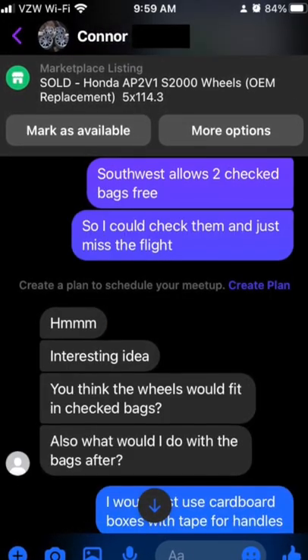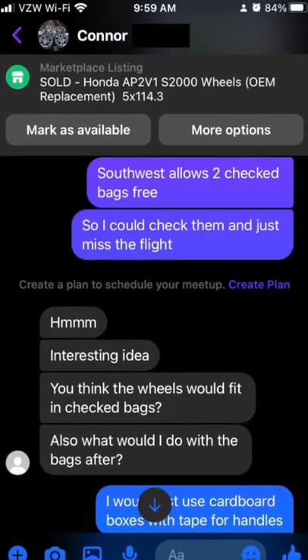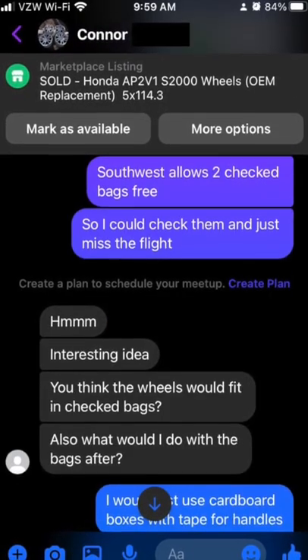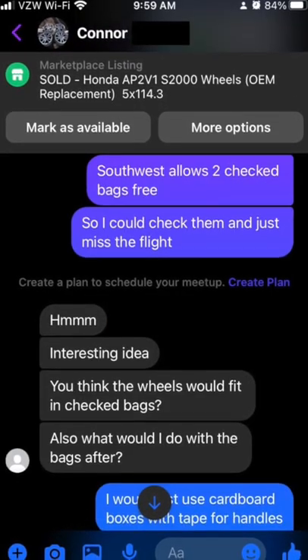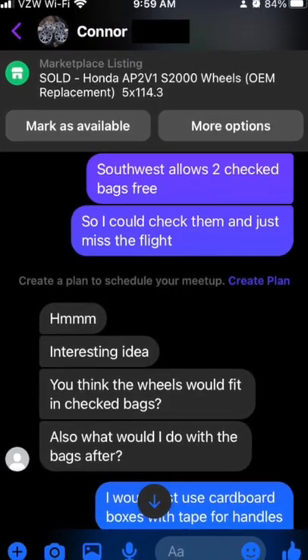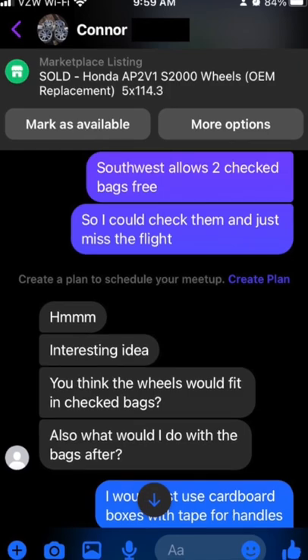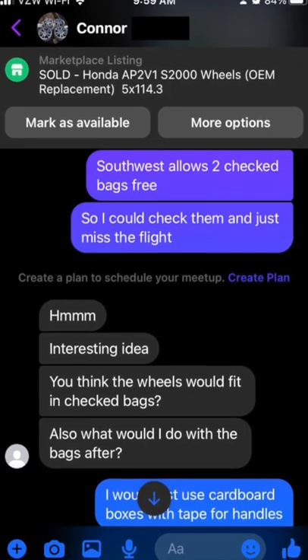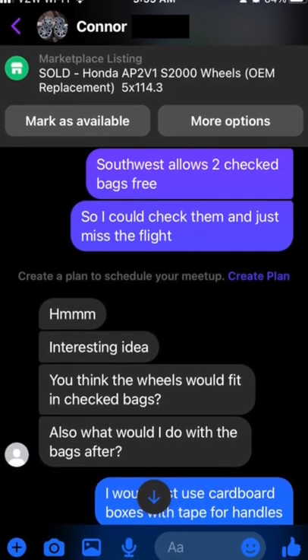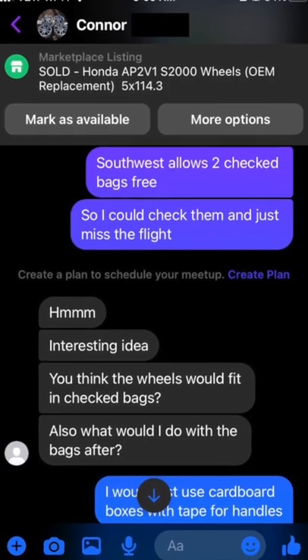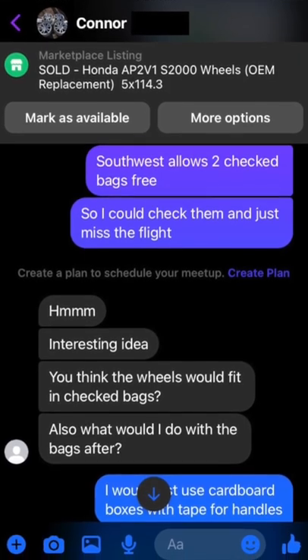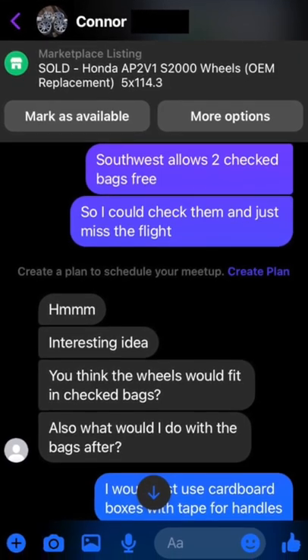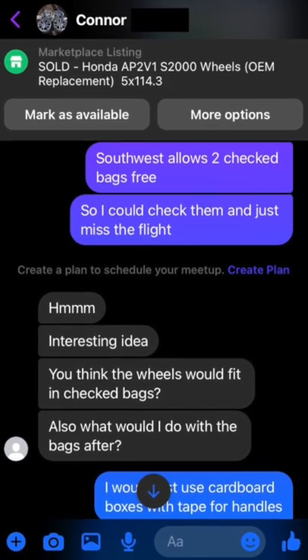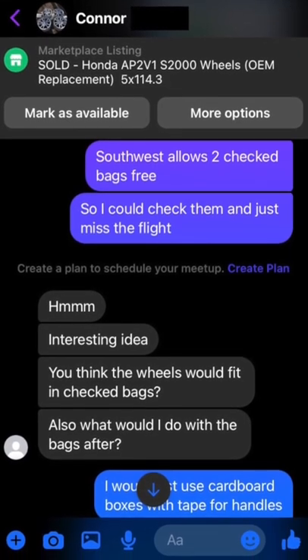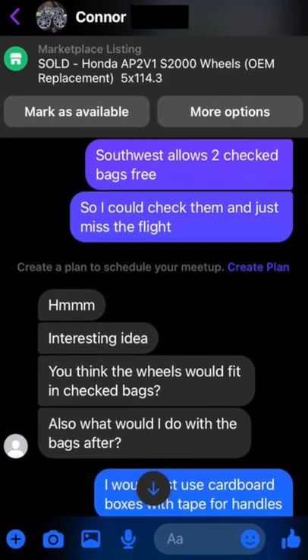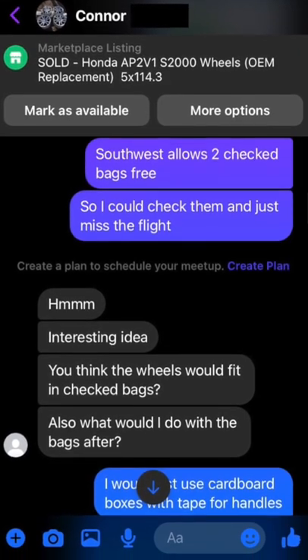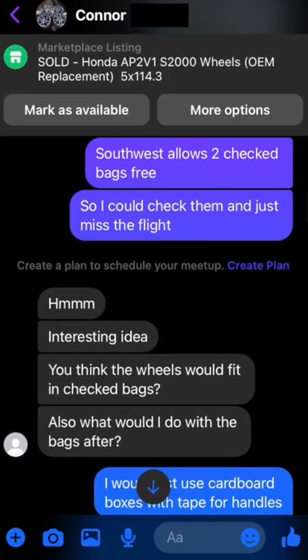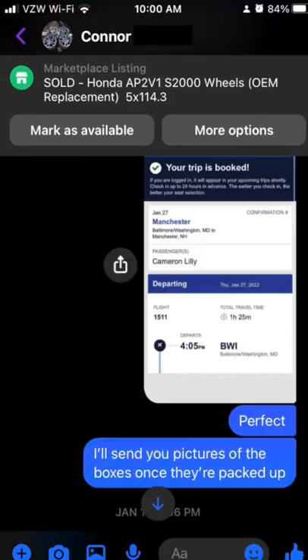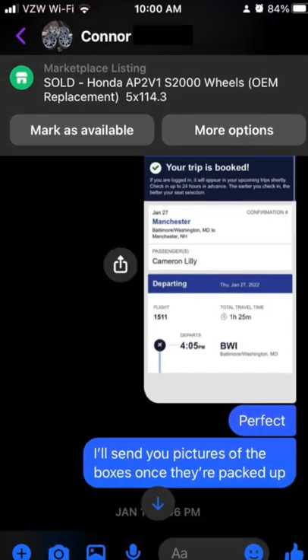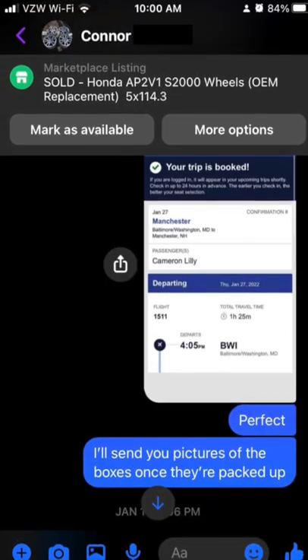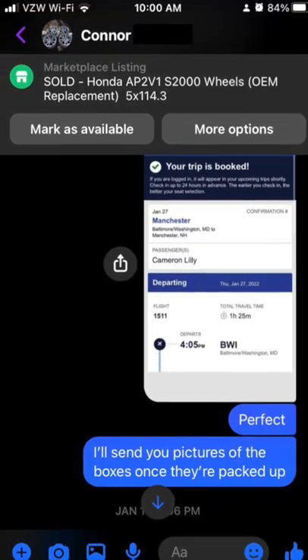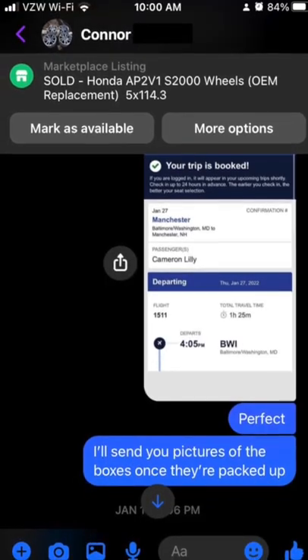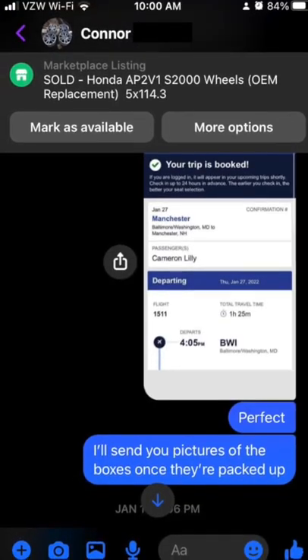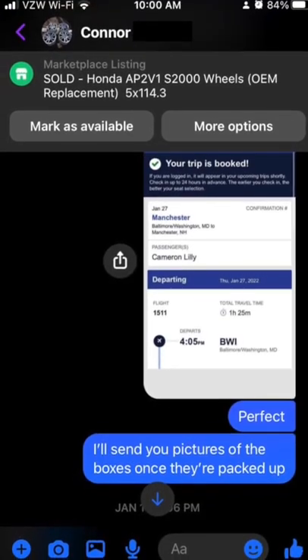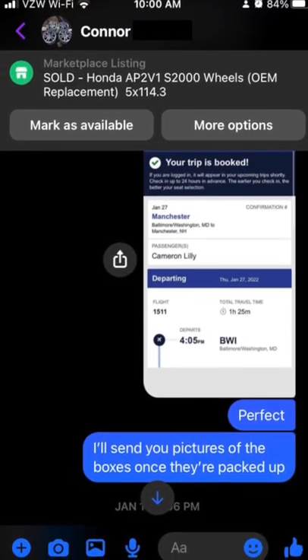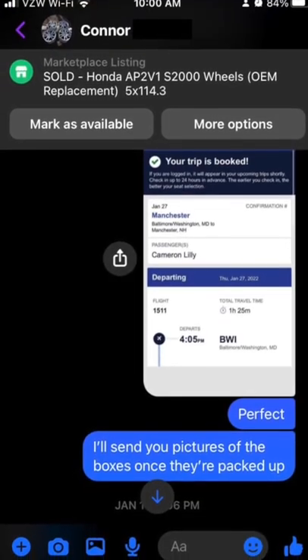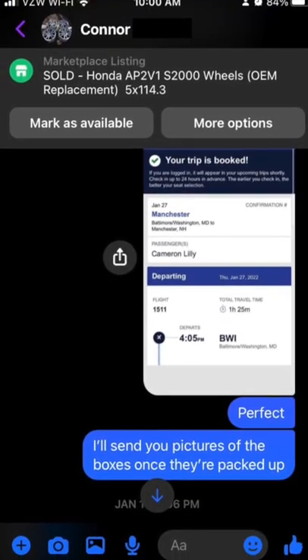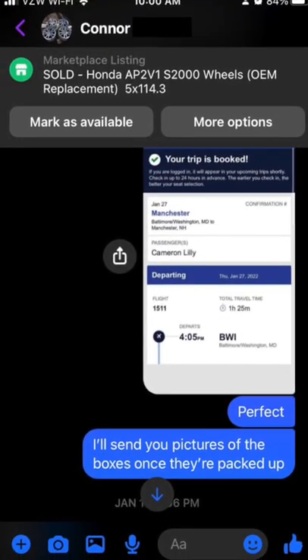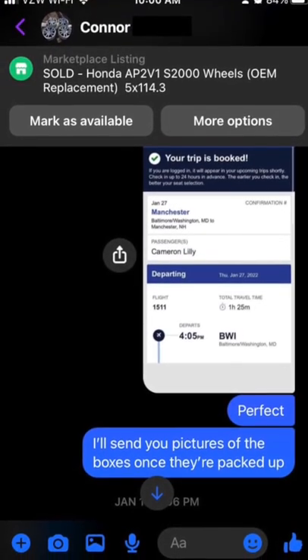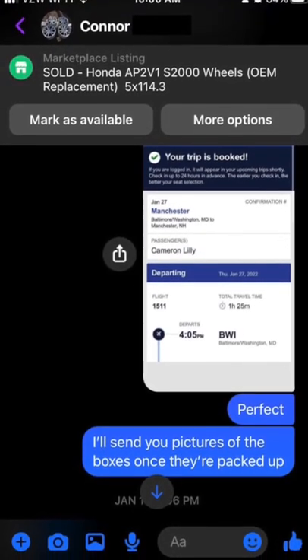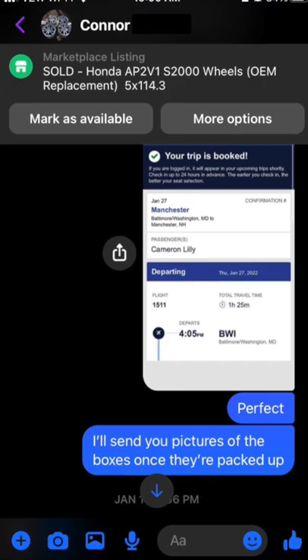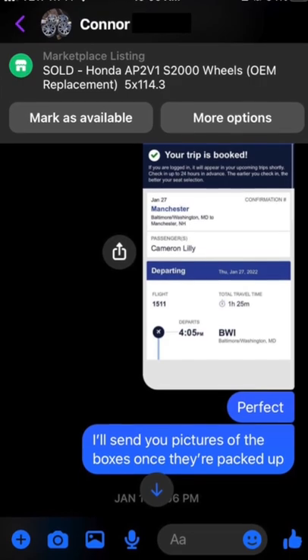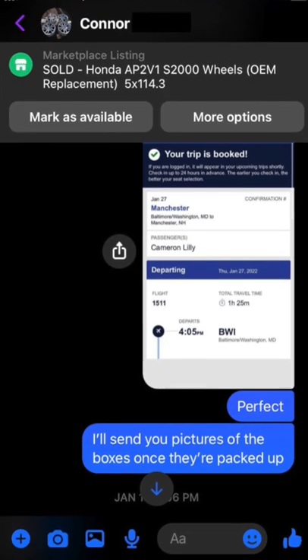Once we agreed on a time, I booked a flight to Manchester, New Hampshire for $69 — but don't worry, you'll see how it was free in a second.